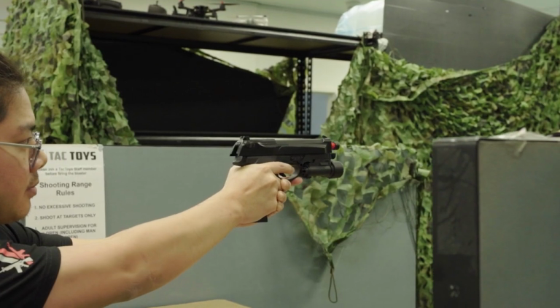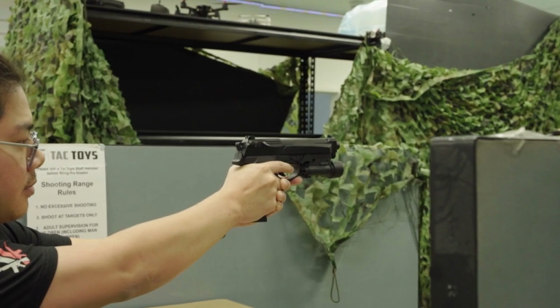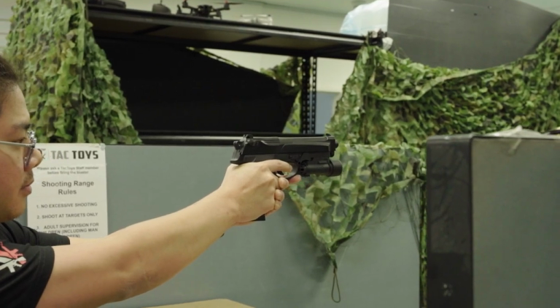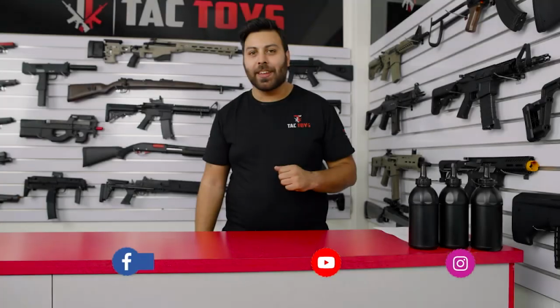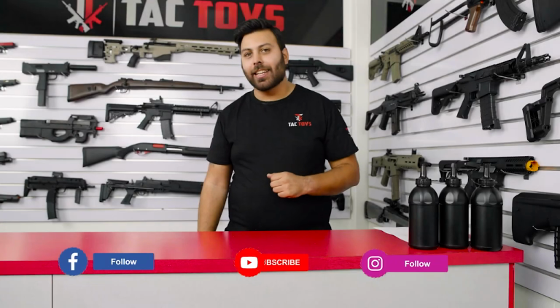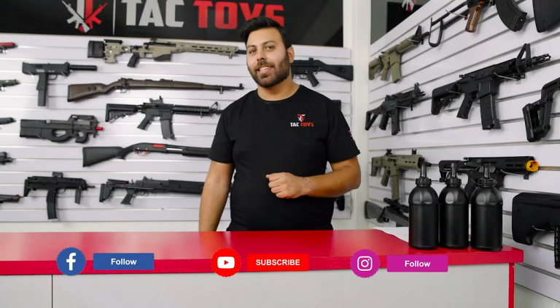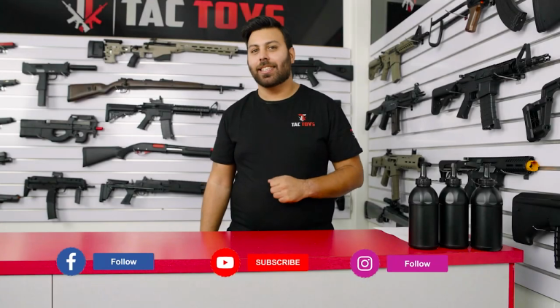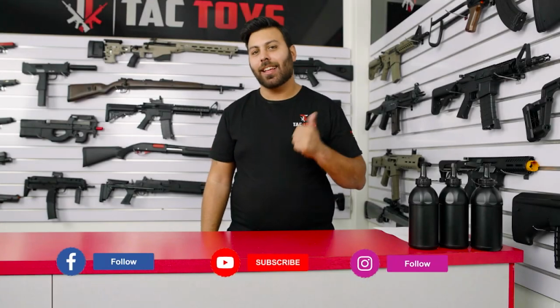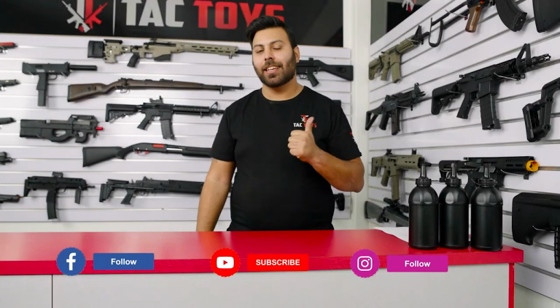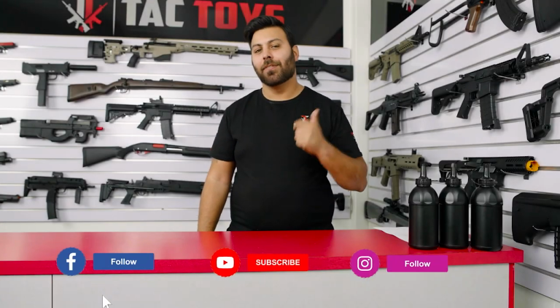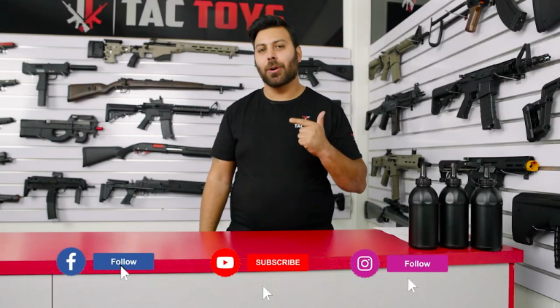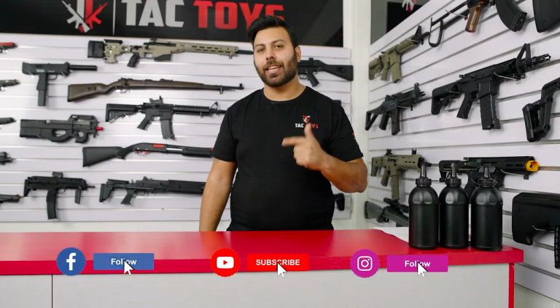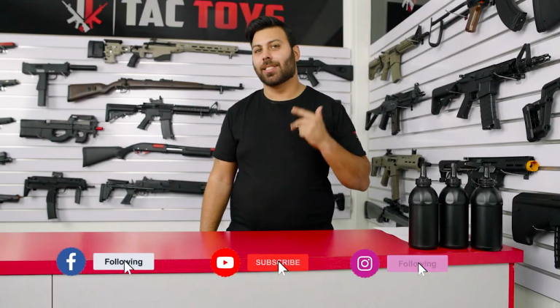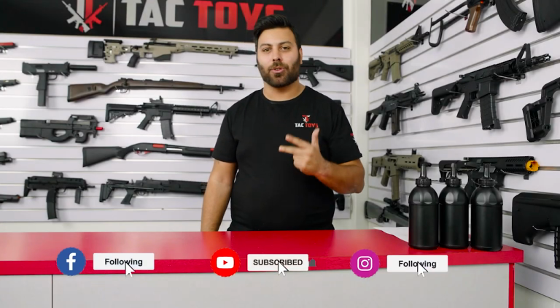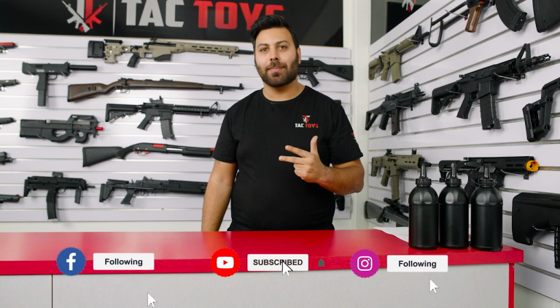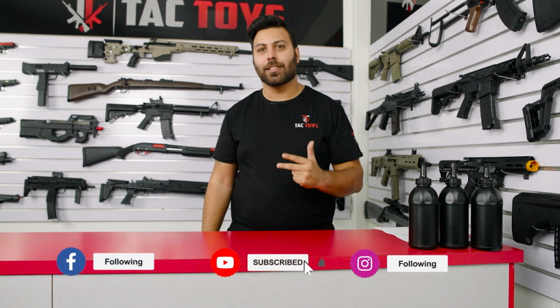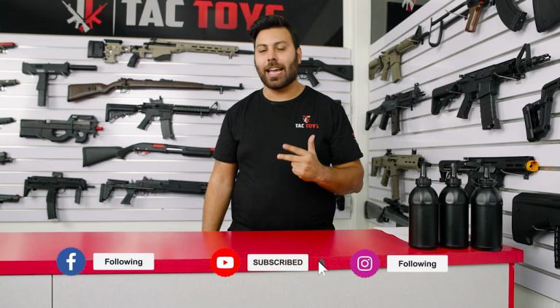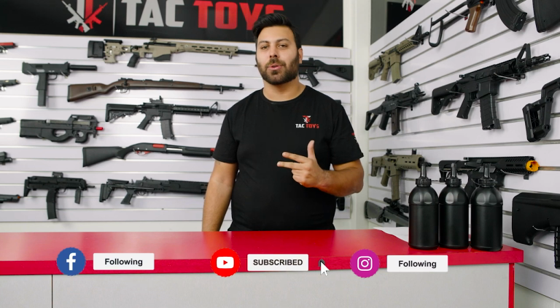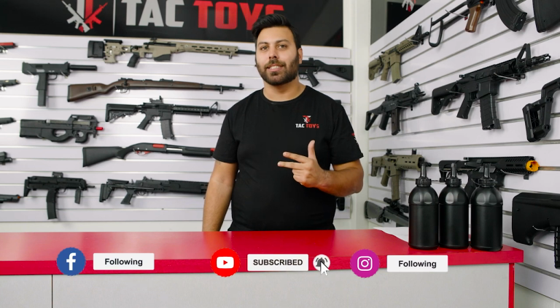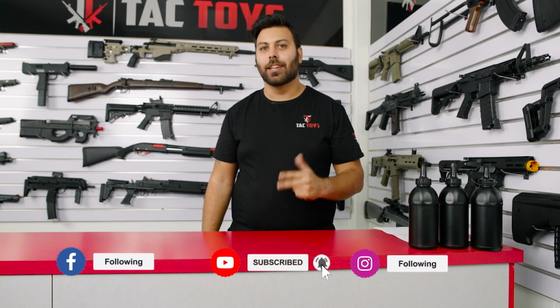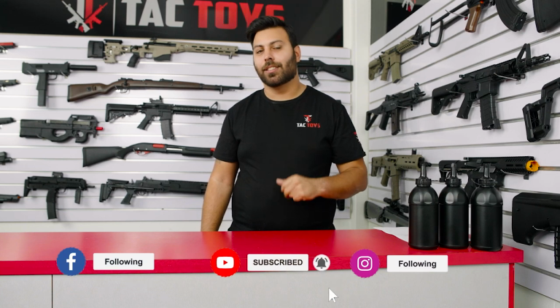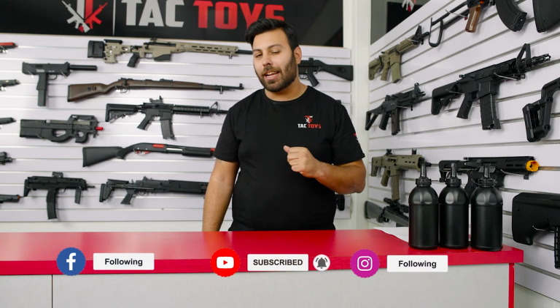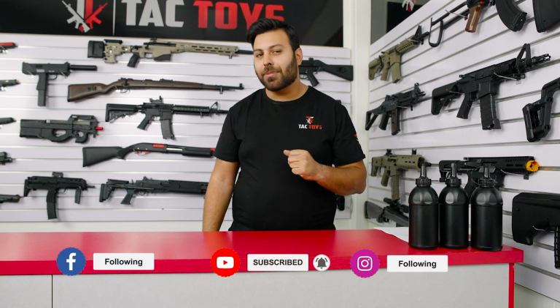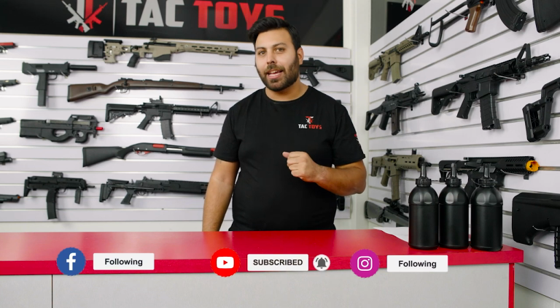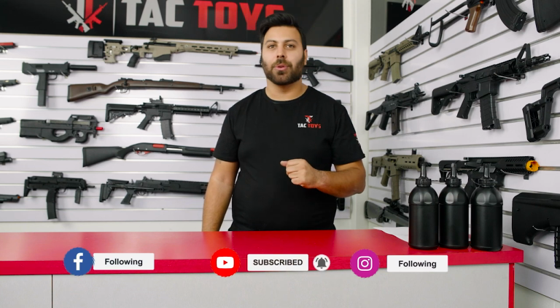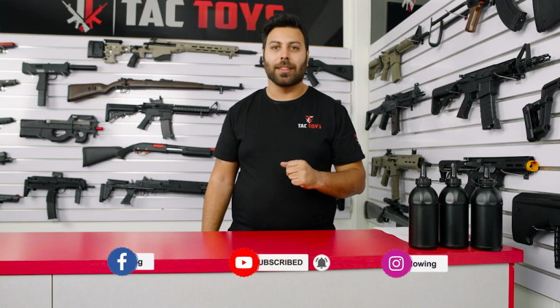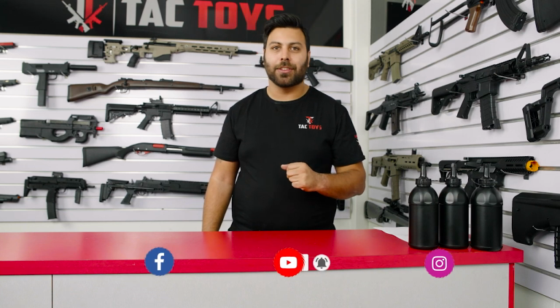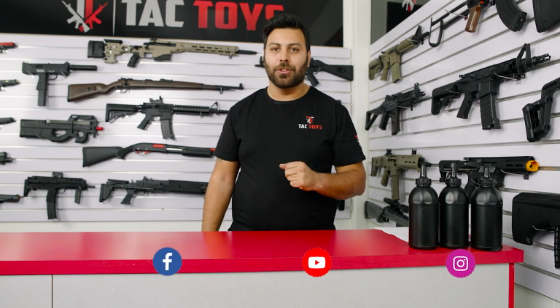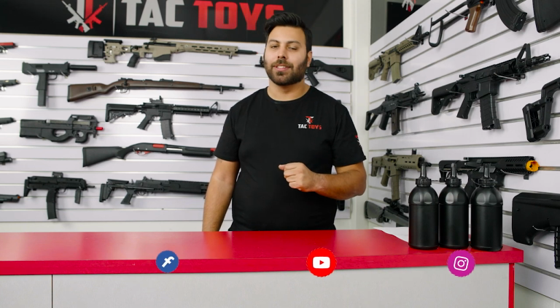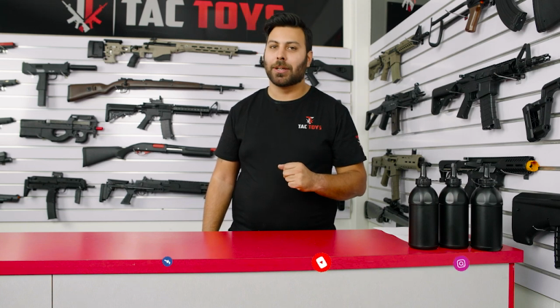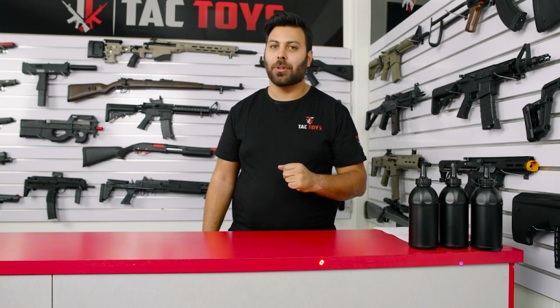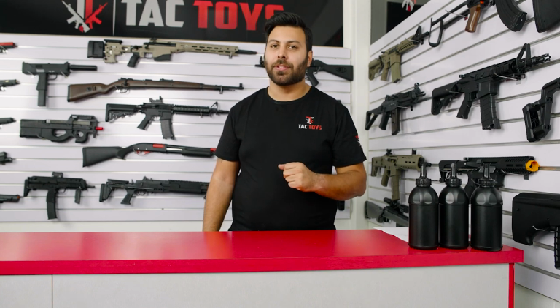Before you forget, consider liking, following and subscribing to TACTOYS to stay up to date with all the latest news and special offers.